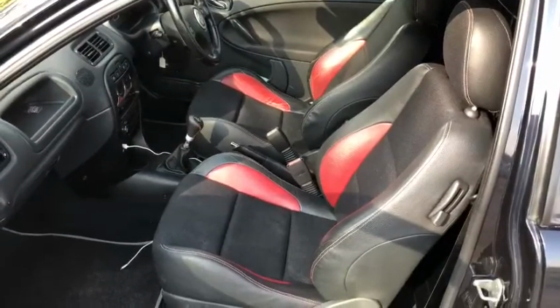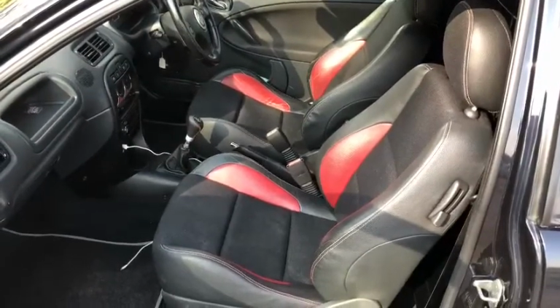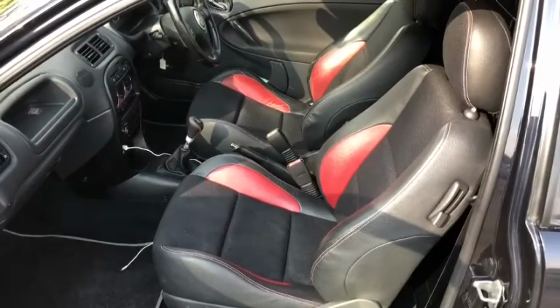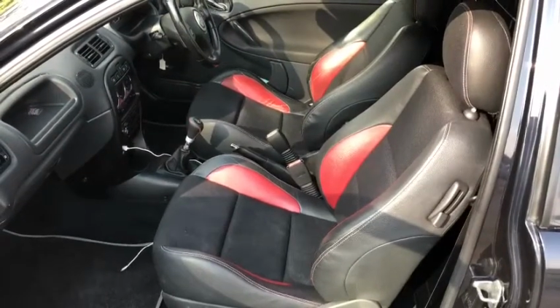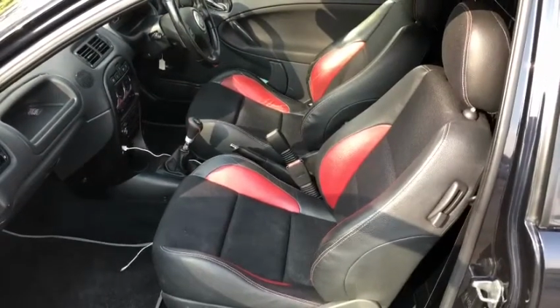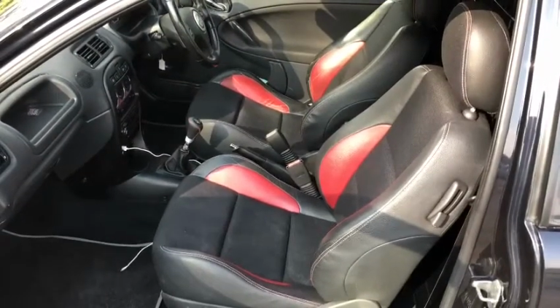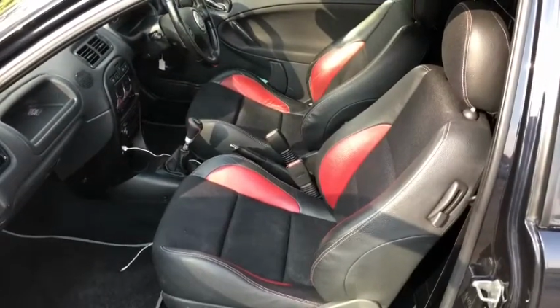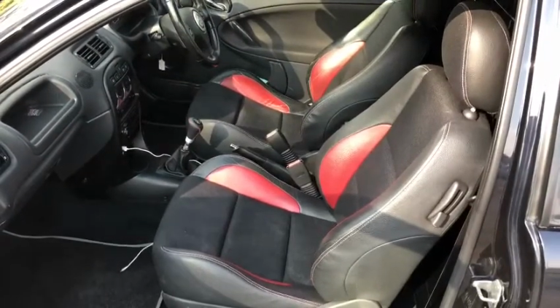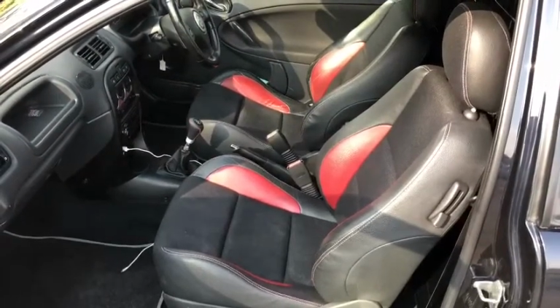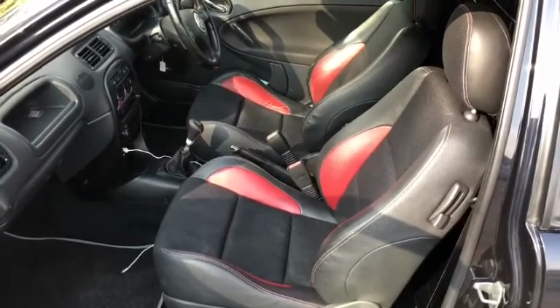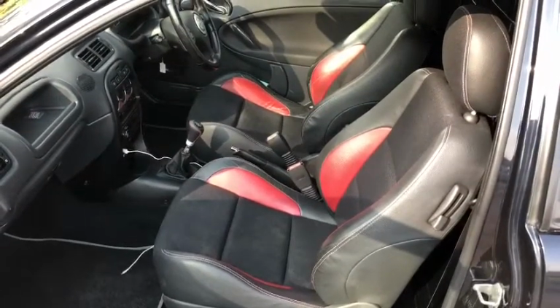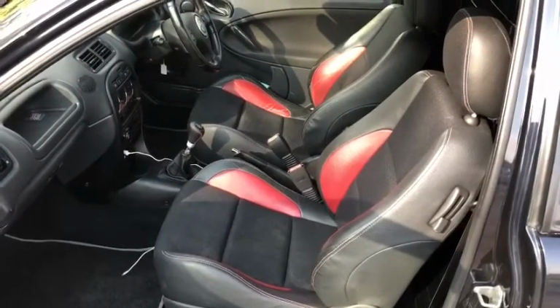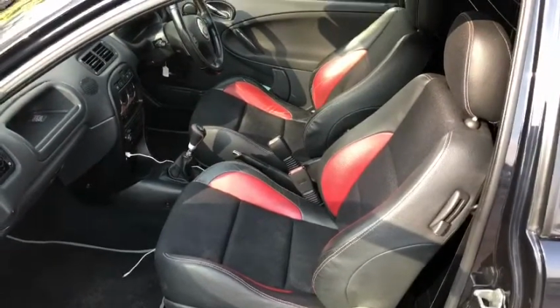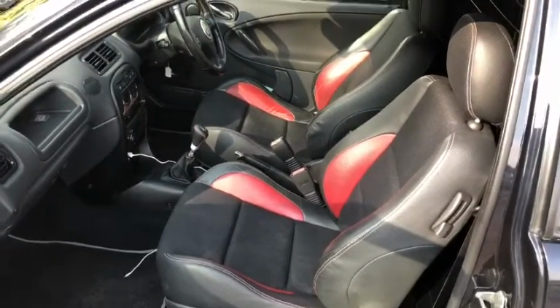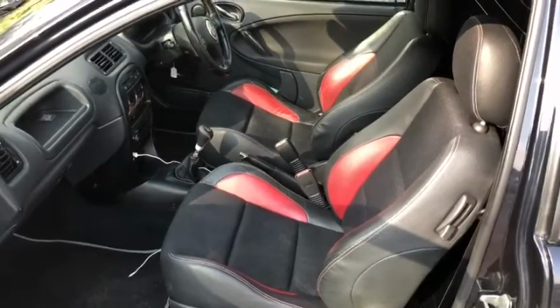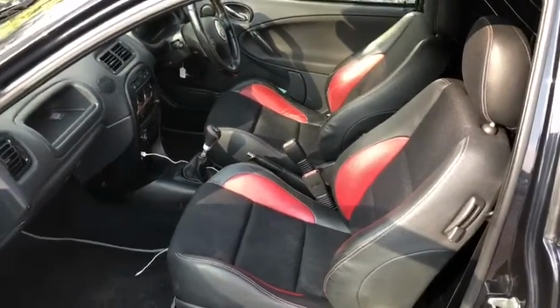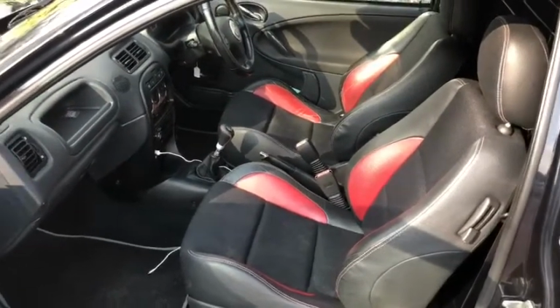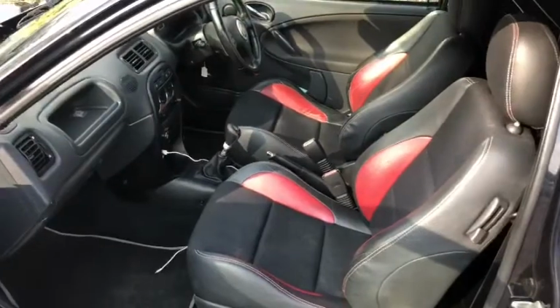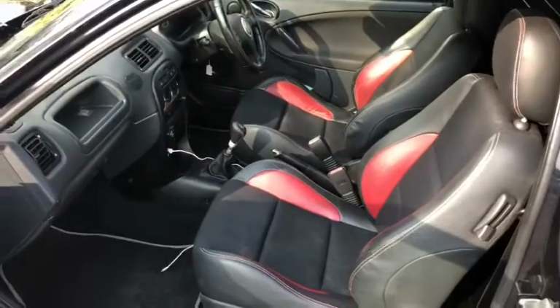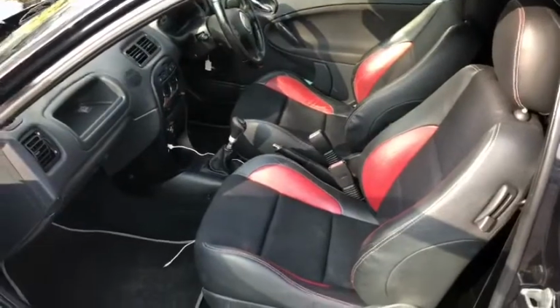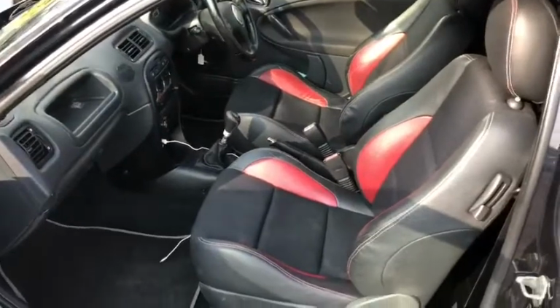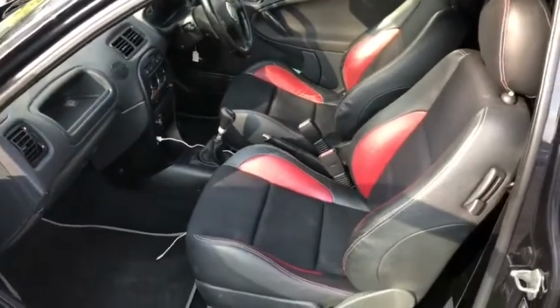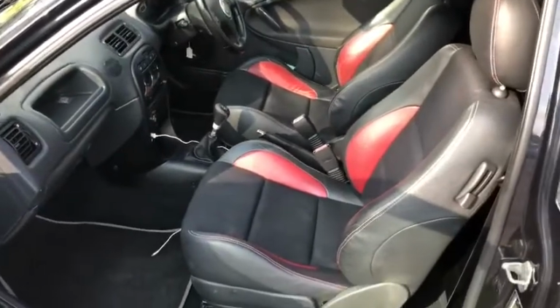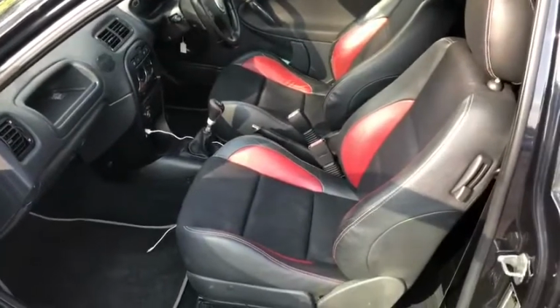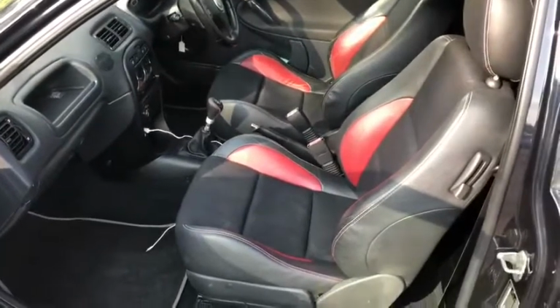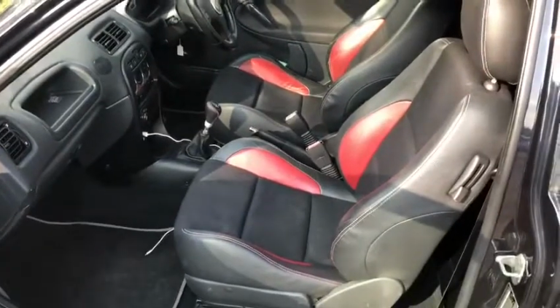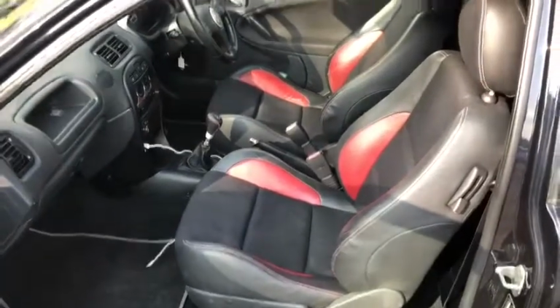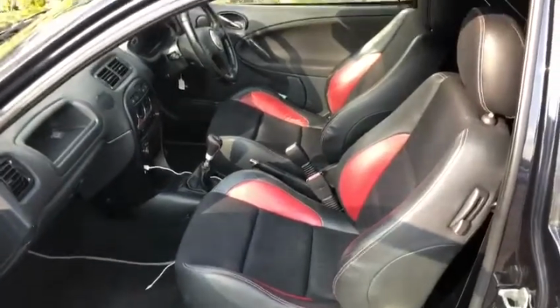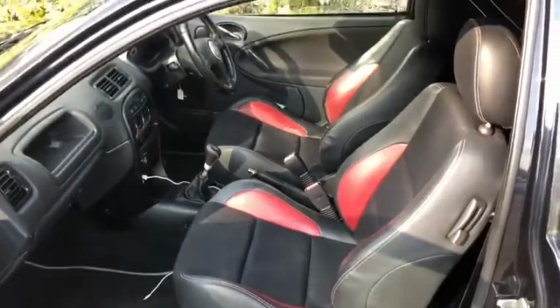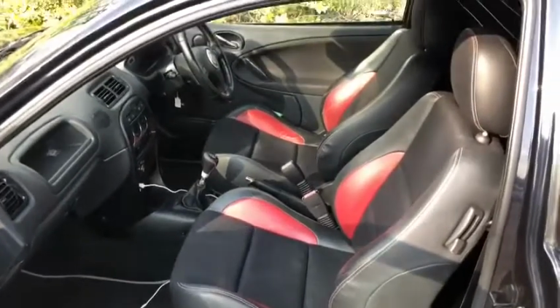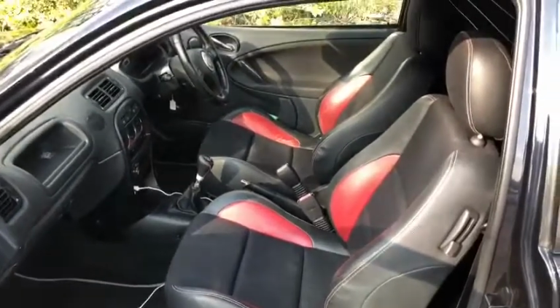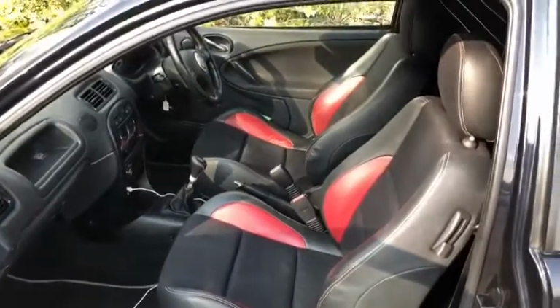Obviously we've got the black and red leather interior, which is in good order.